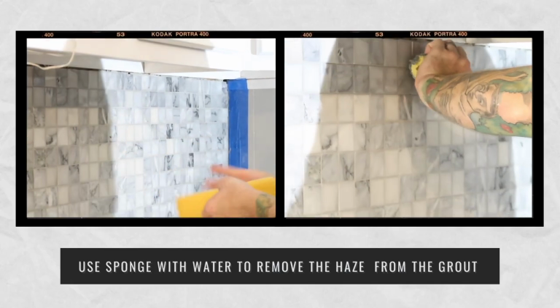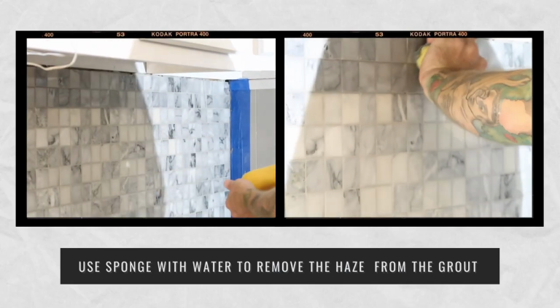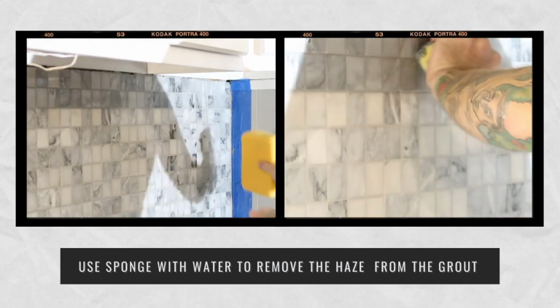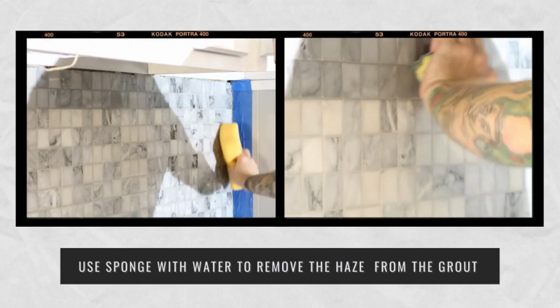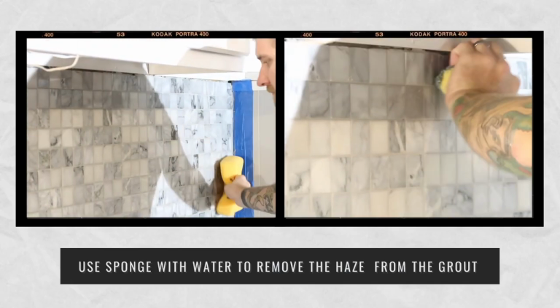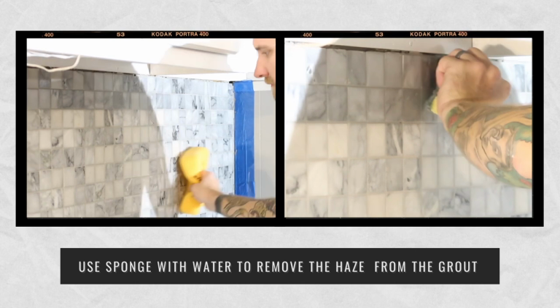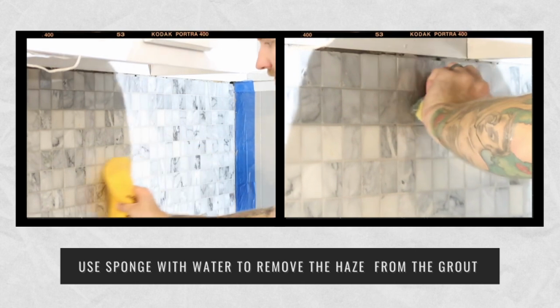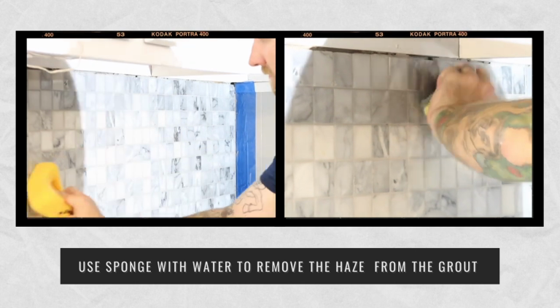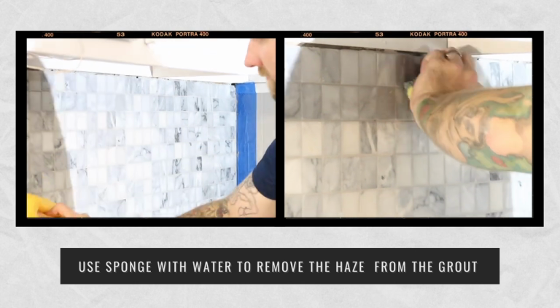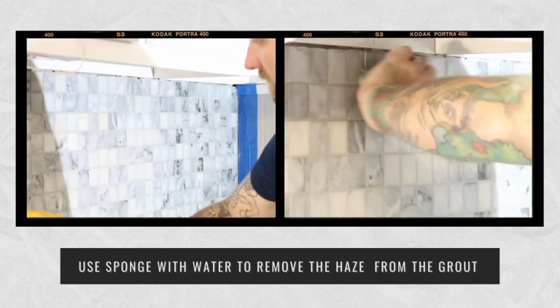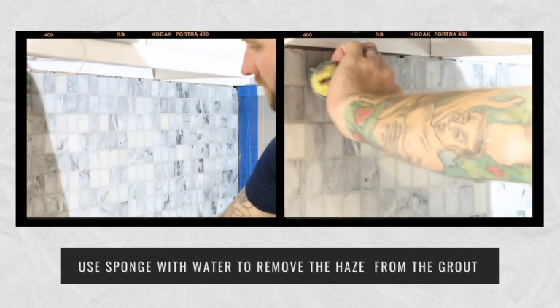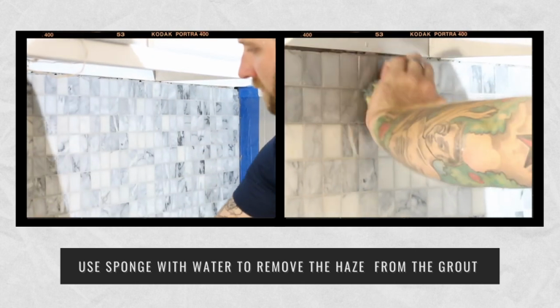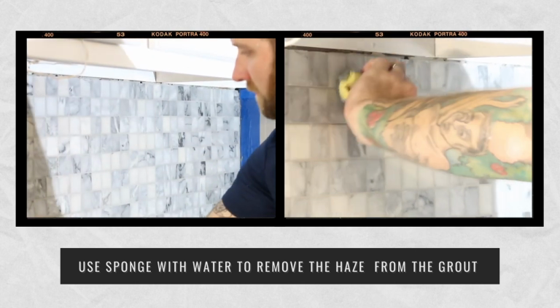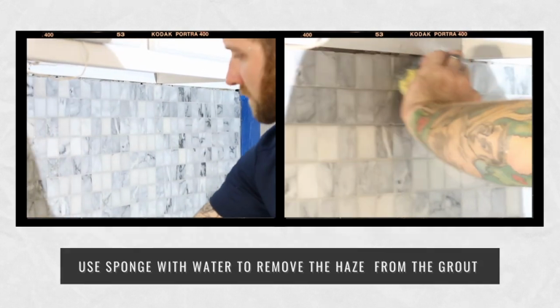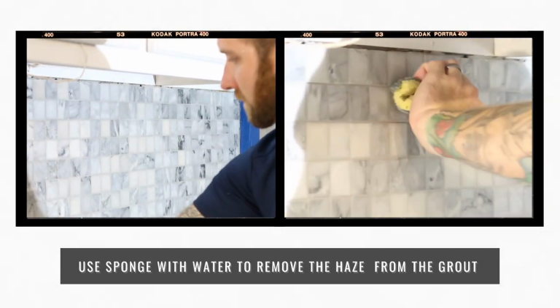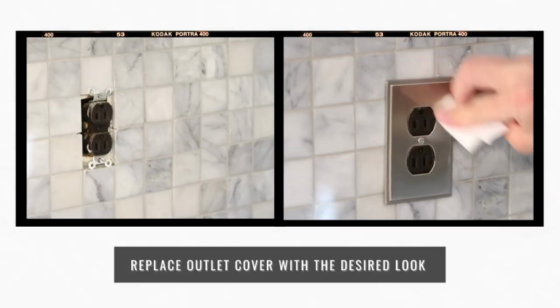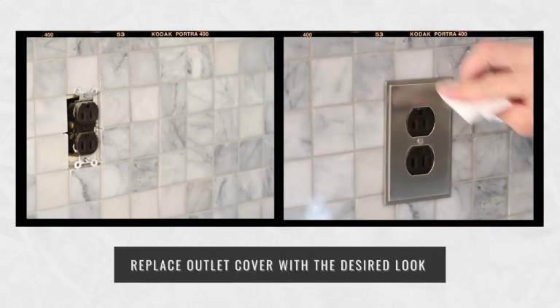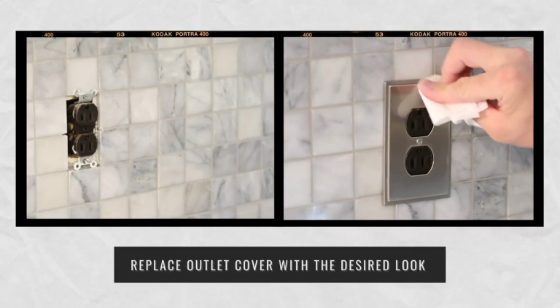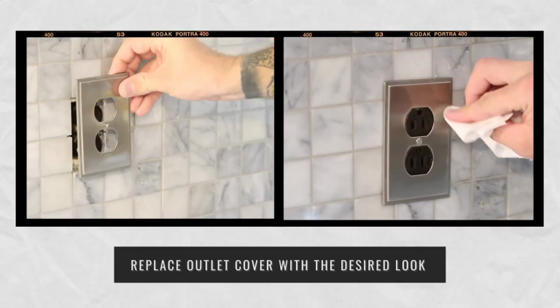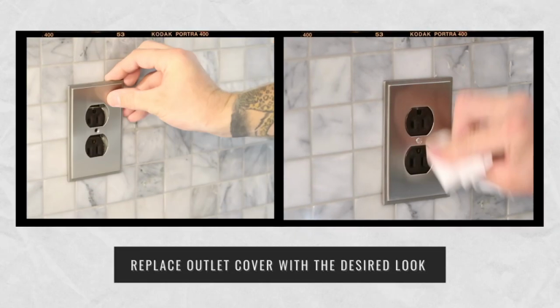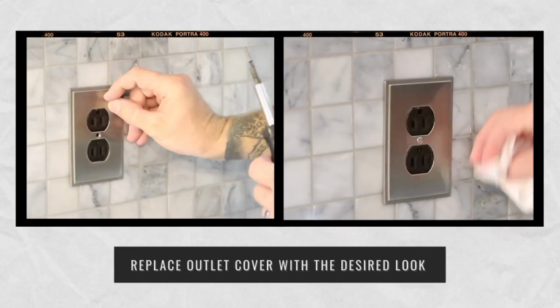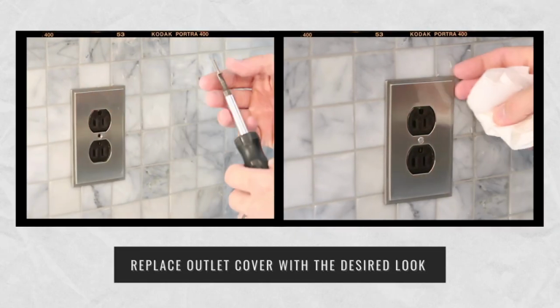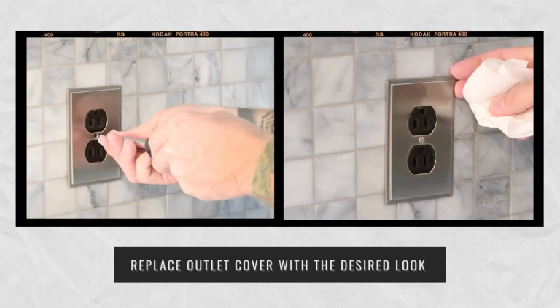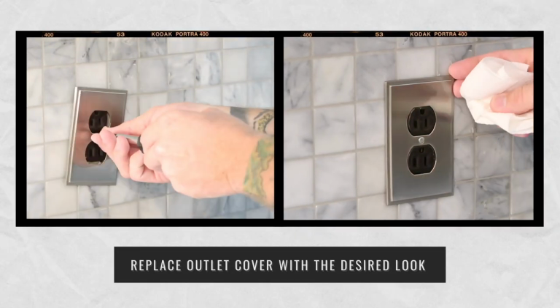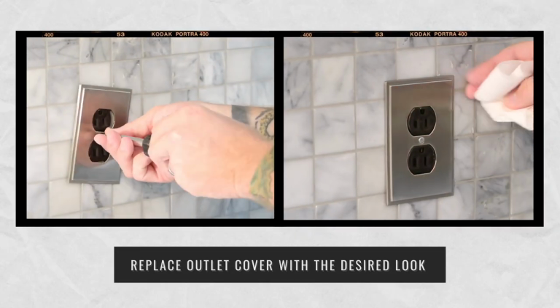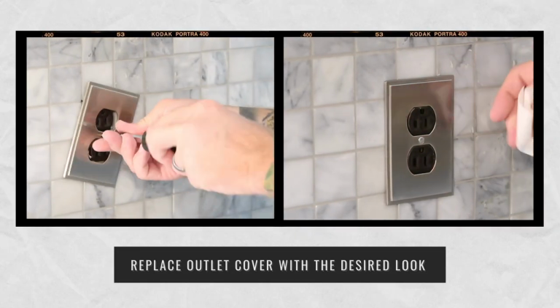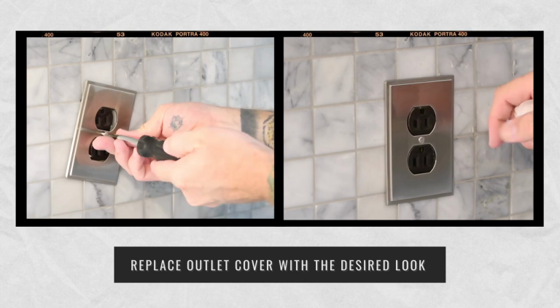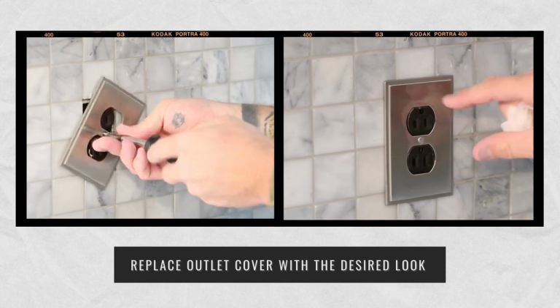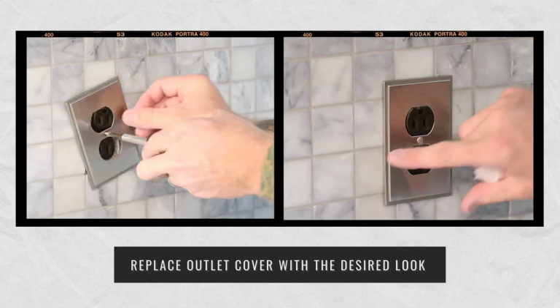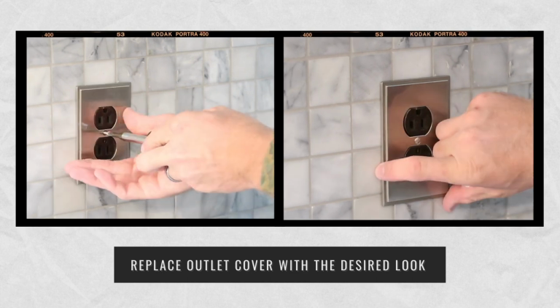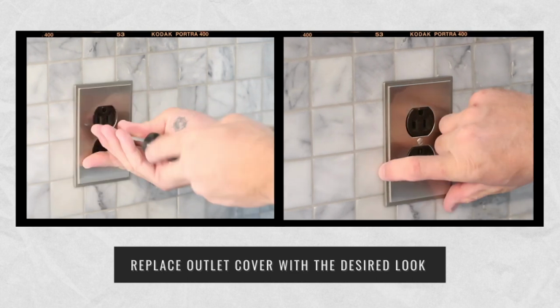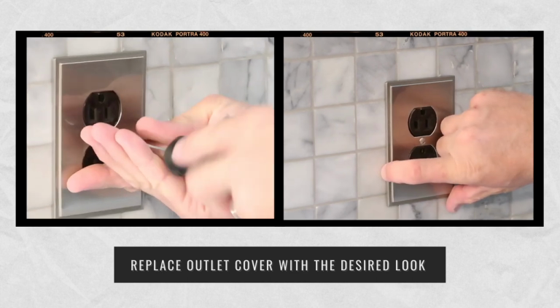If you're doing a backsplash, go with non-sanded grout, let it get hazy, then wipe it with a sponge. Mine took about six passes, but once it's clean you can put your fixtures back on.